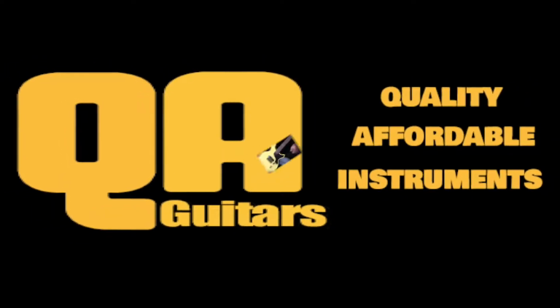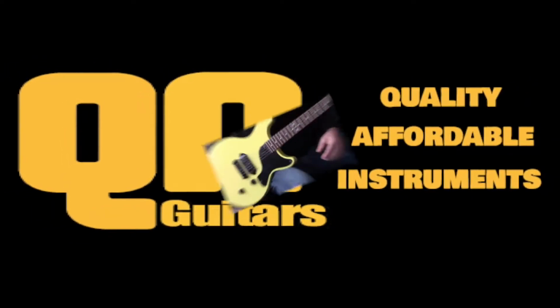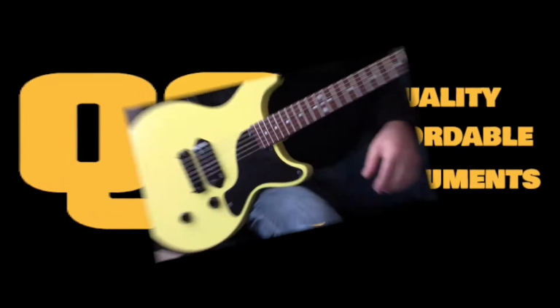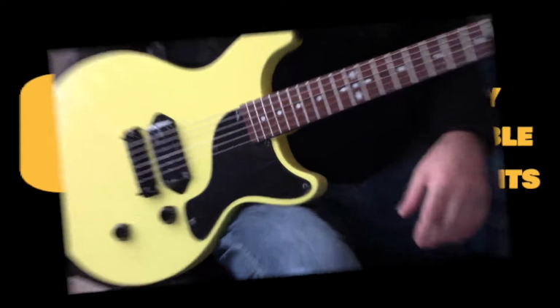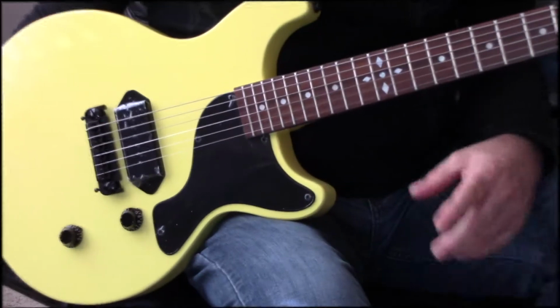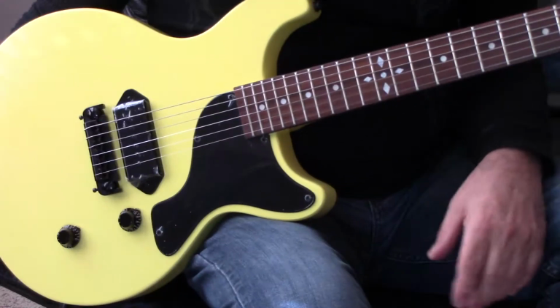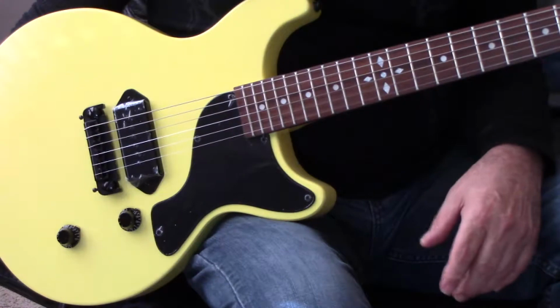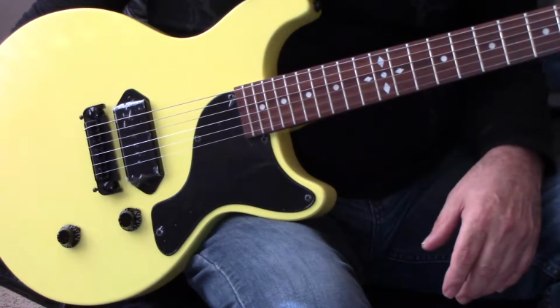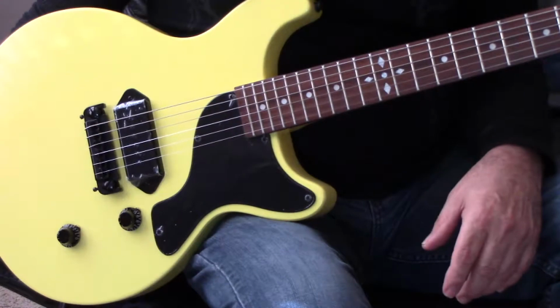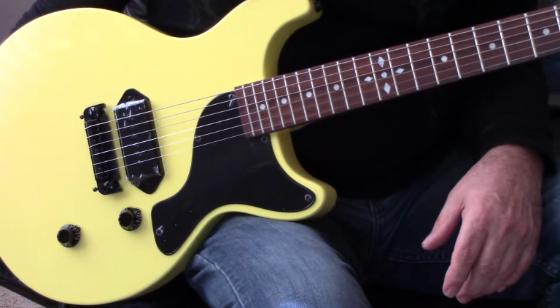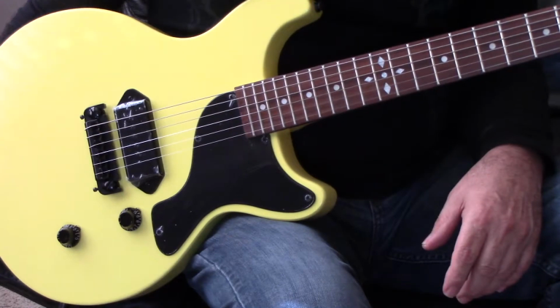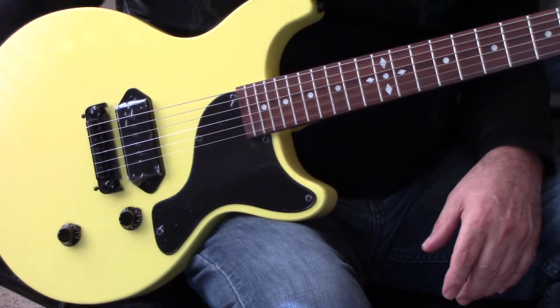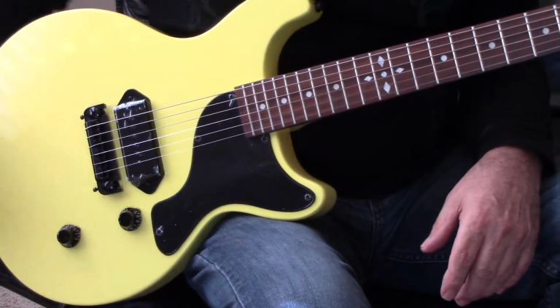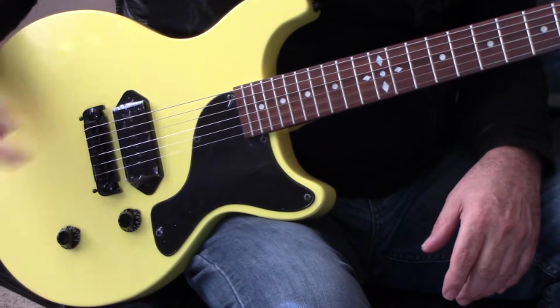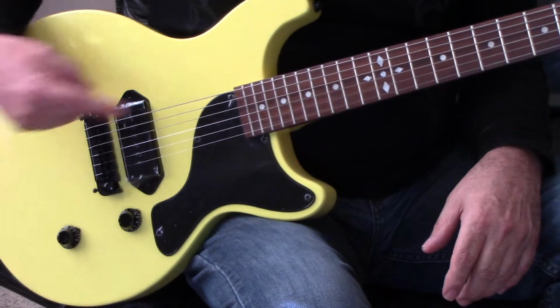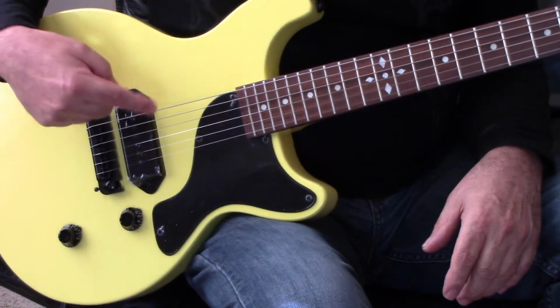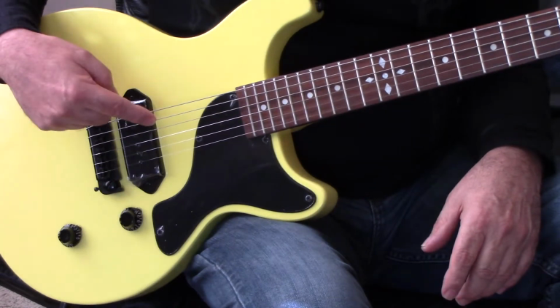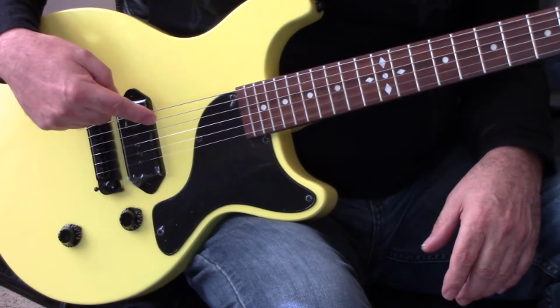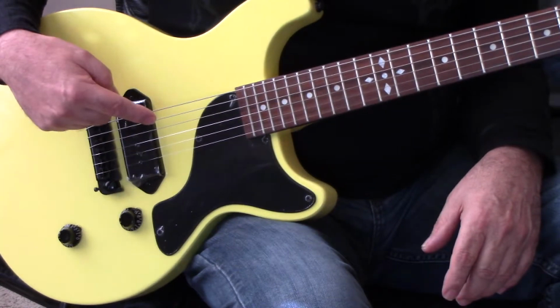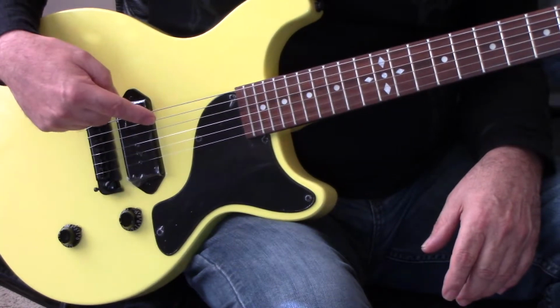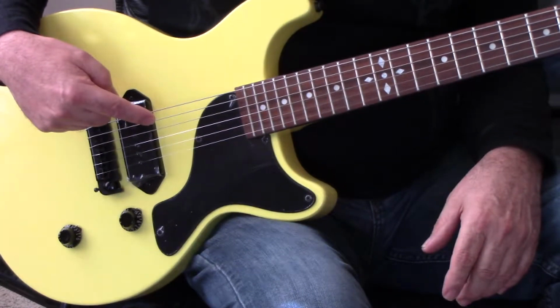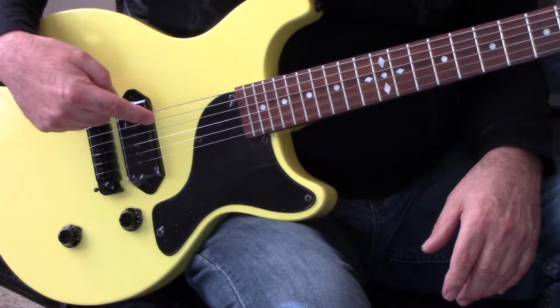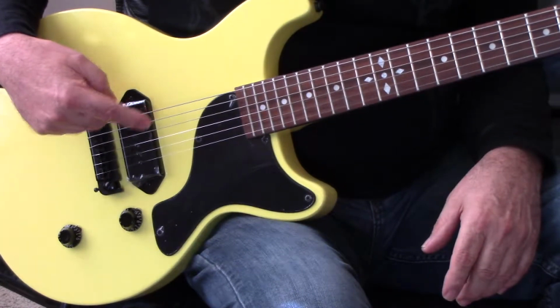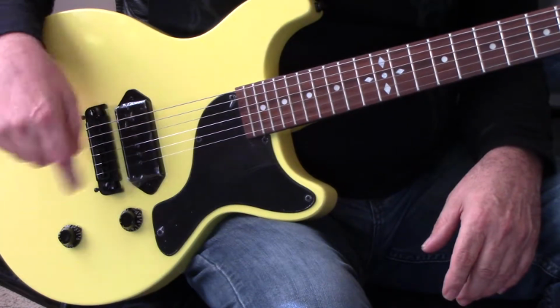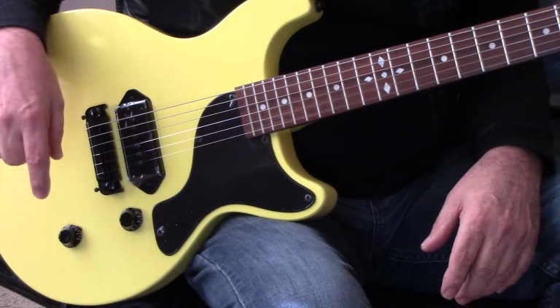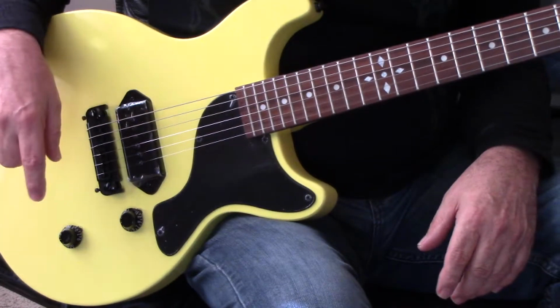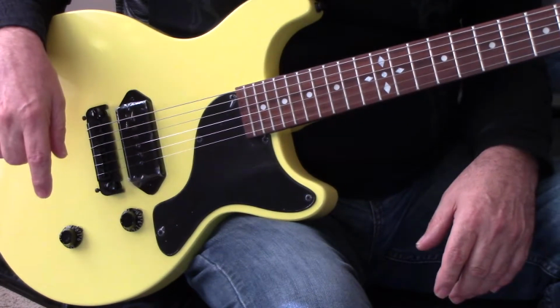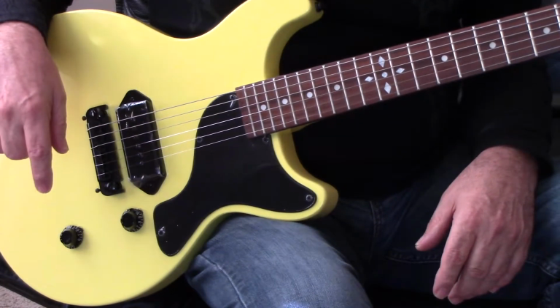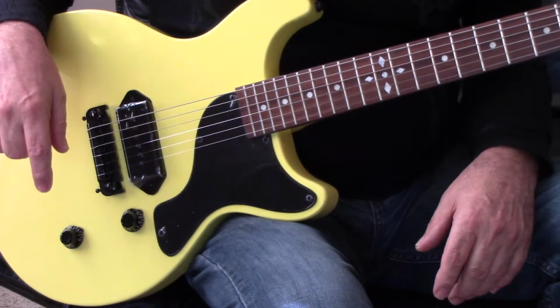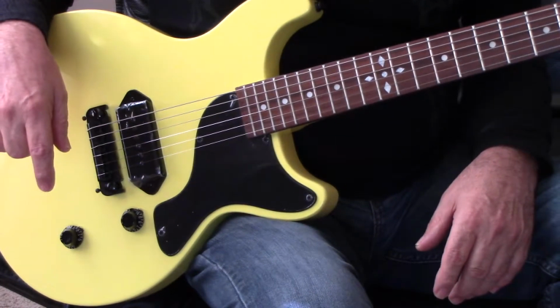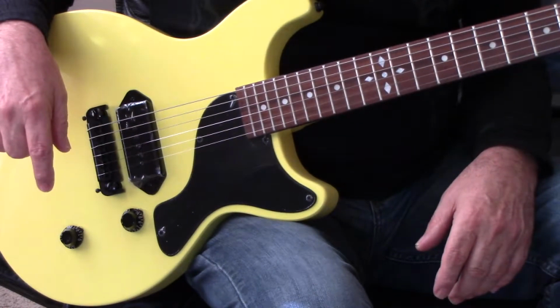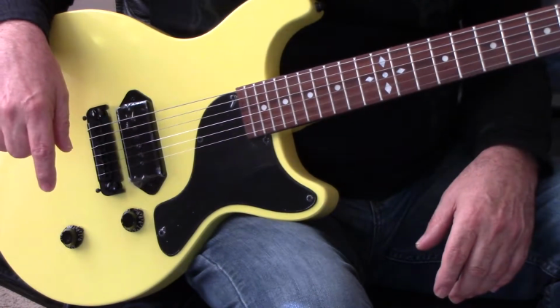Hey, QA Guitars. We got a Bumblebee. This one's a little different.